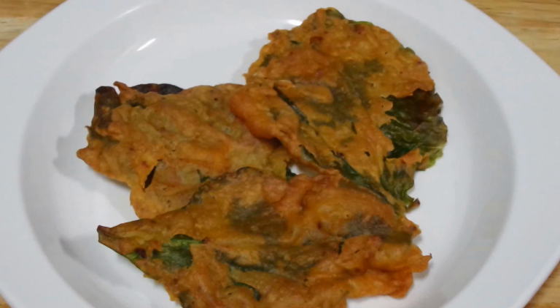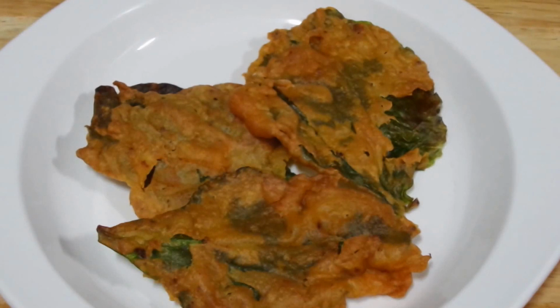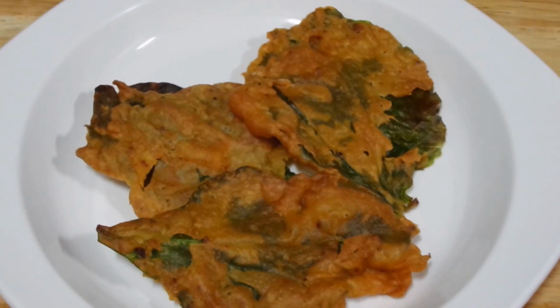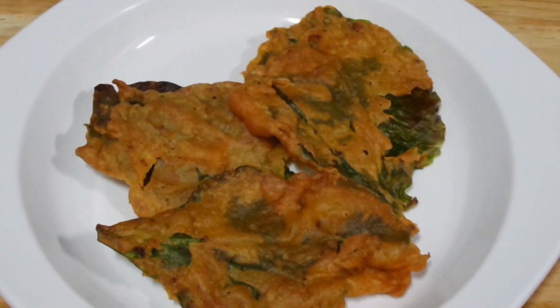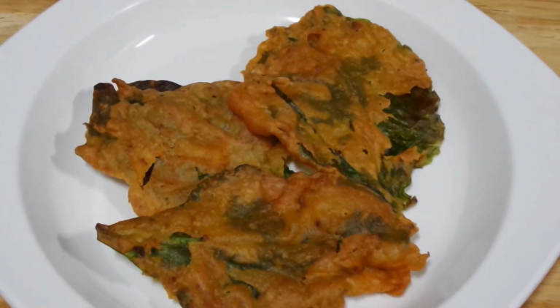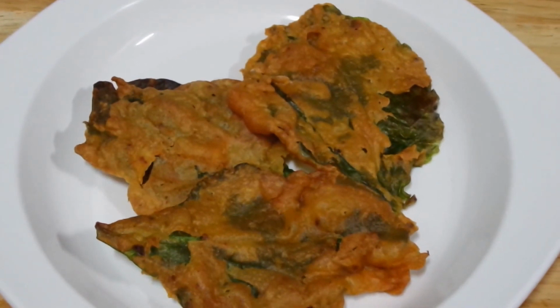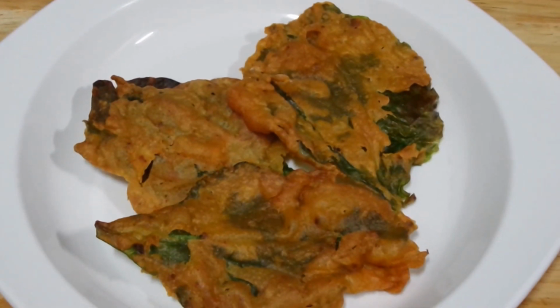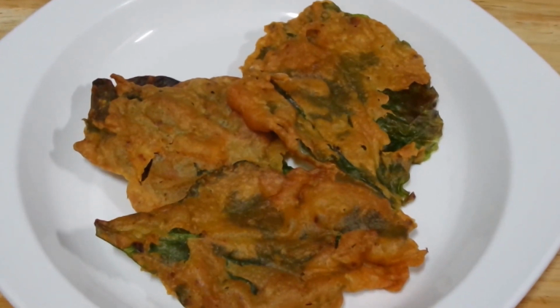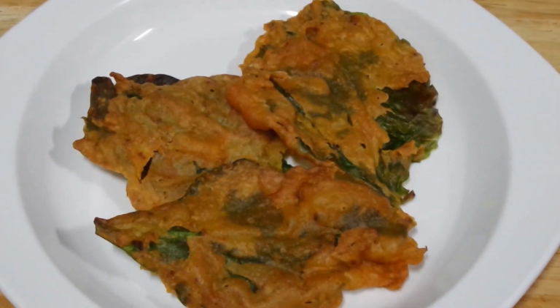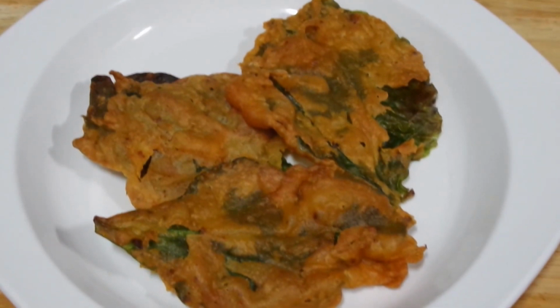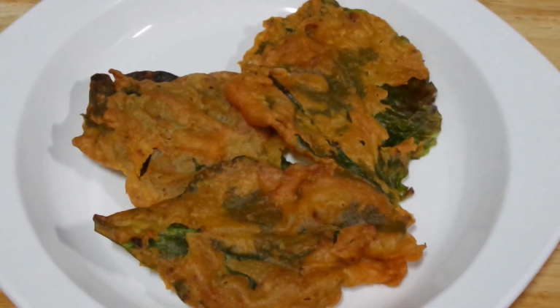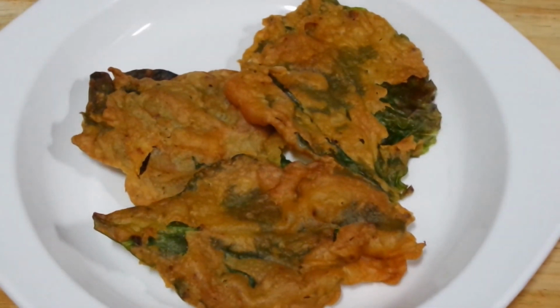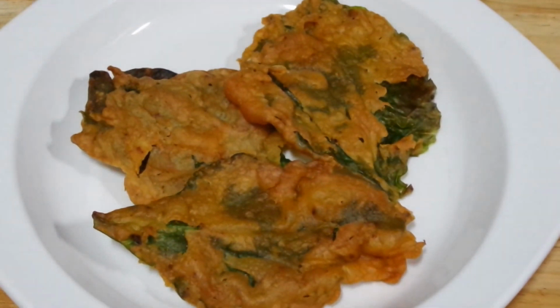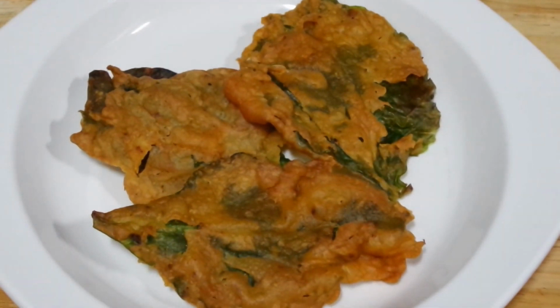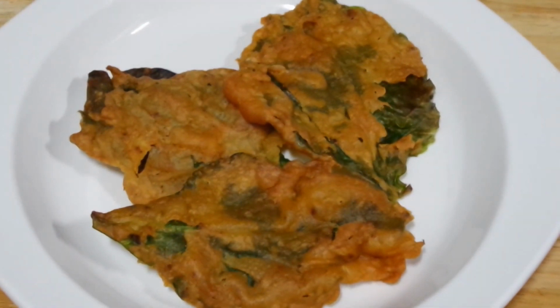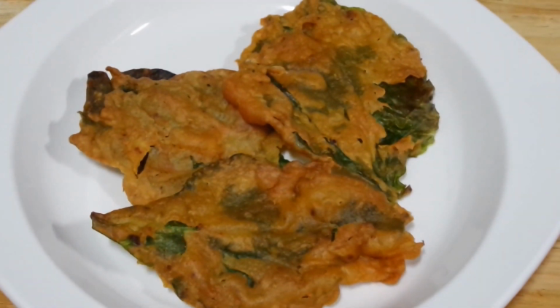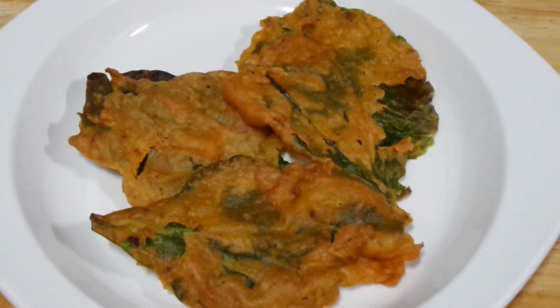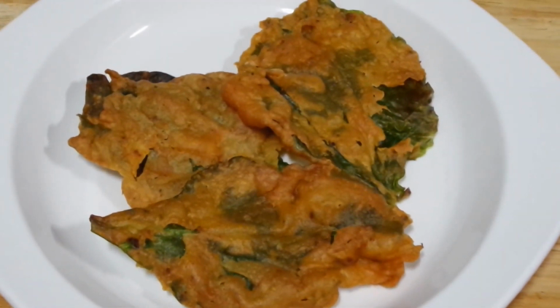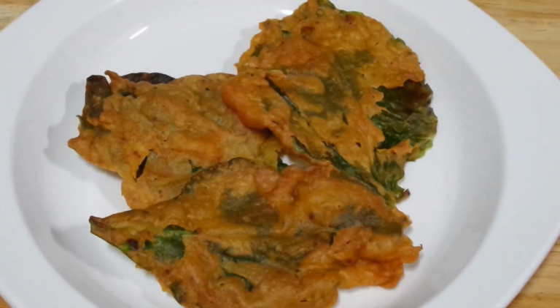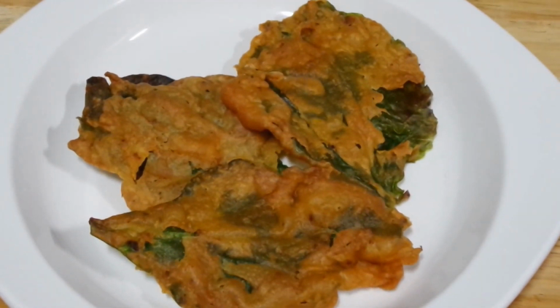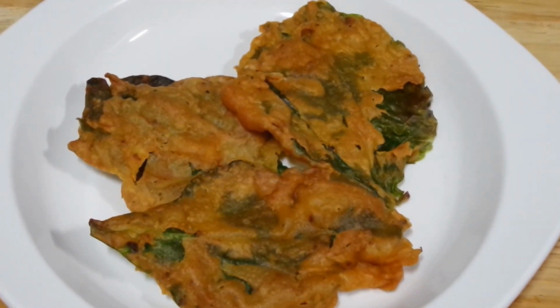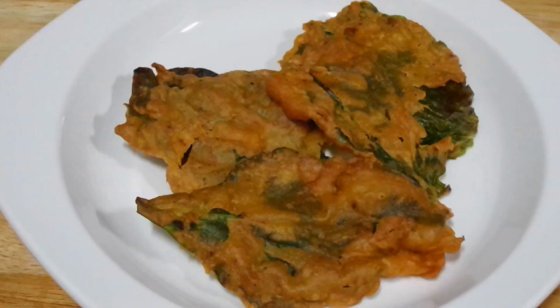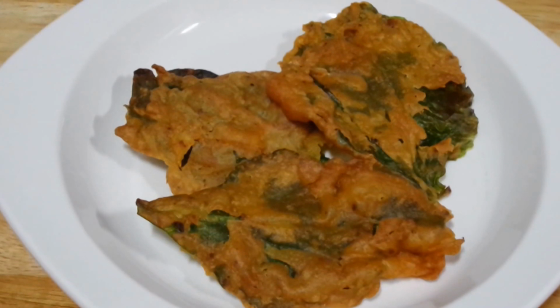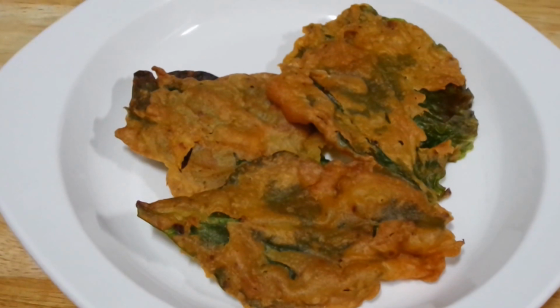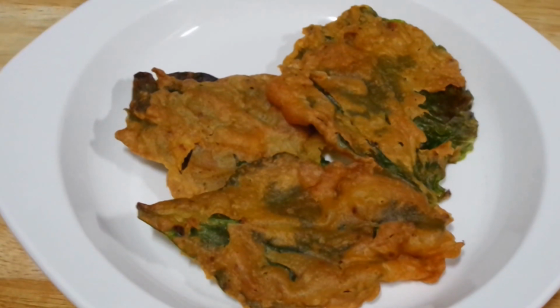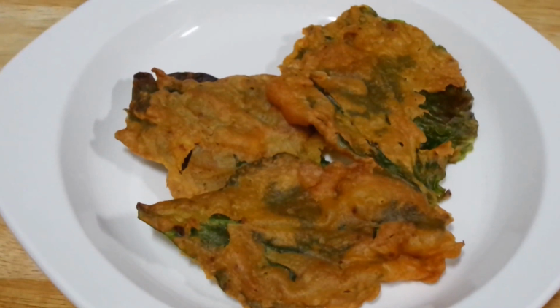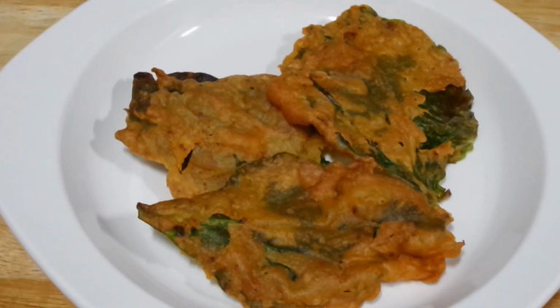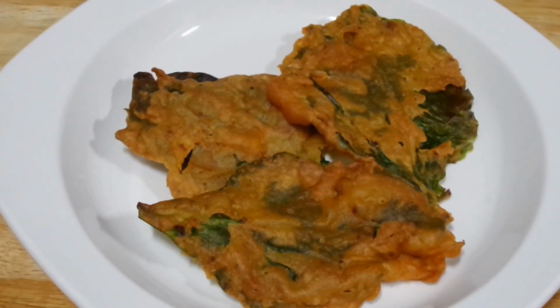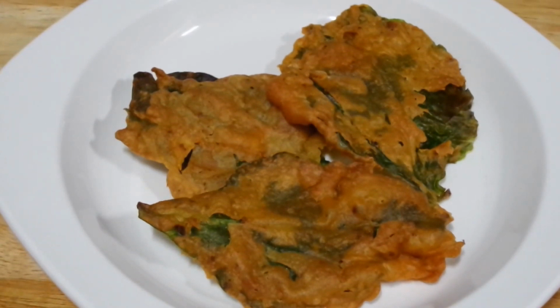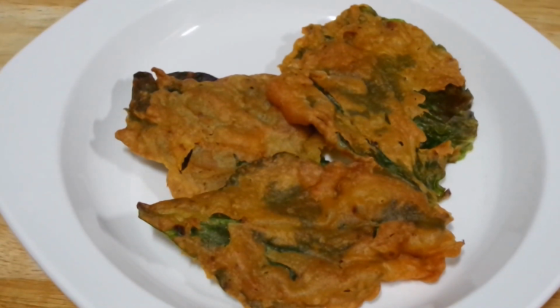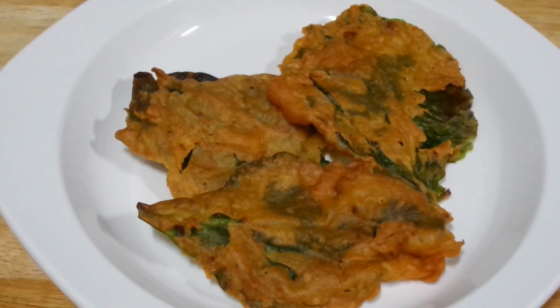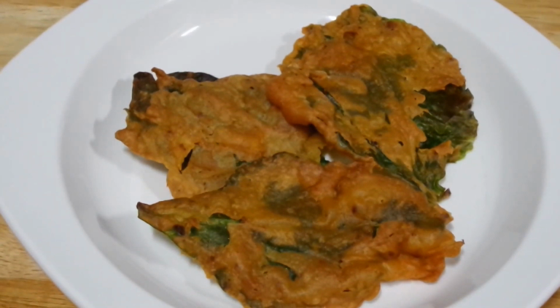Hello everyone, welcome to Shadakuk. Today we are making Palak Chaat, or you can call it Palak Pakura Chaat.